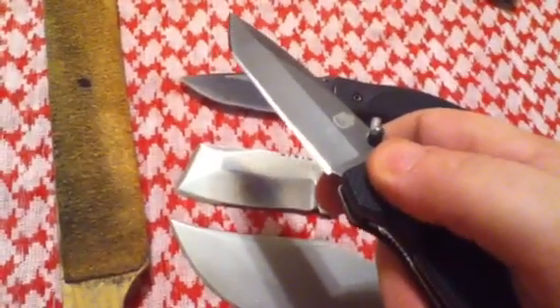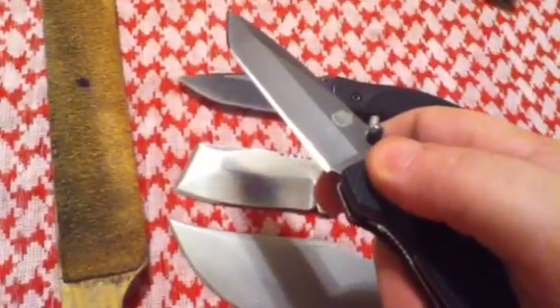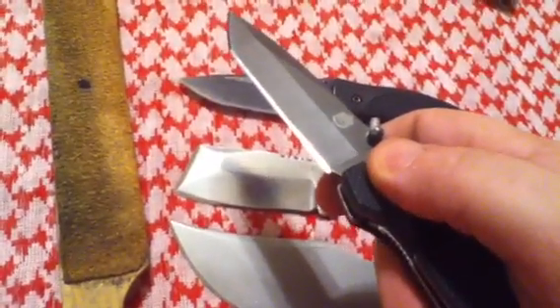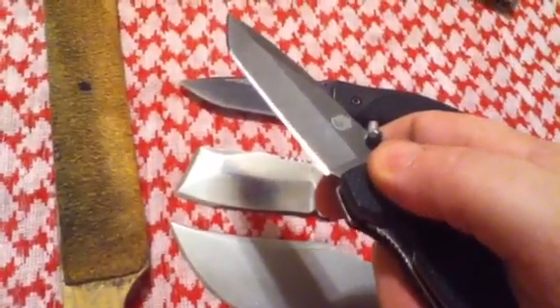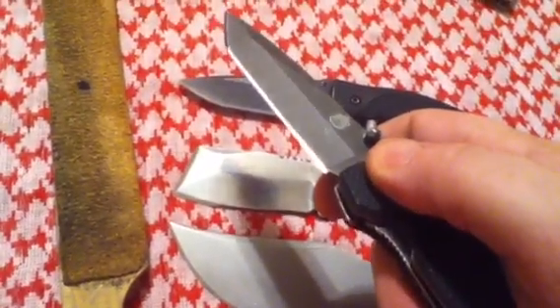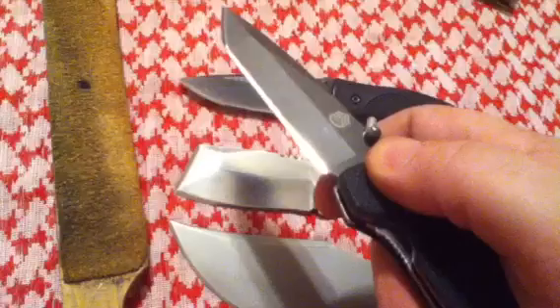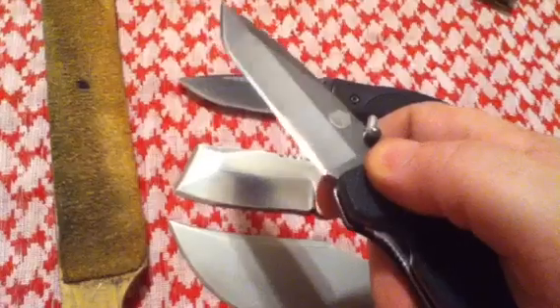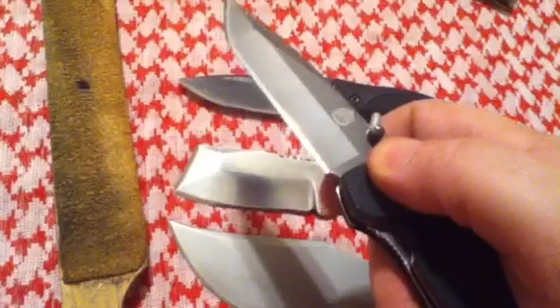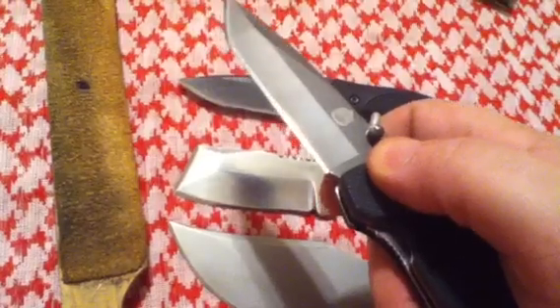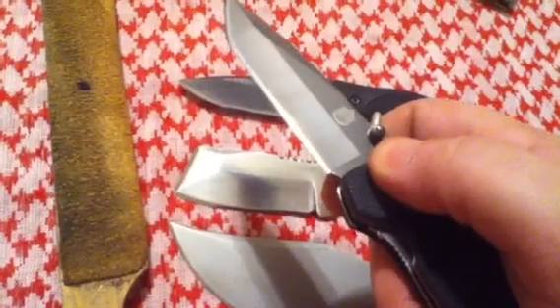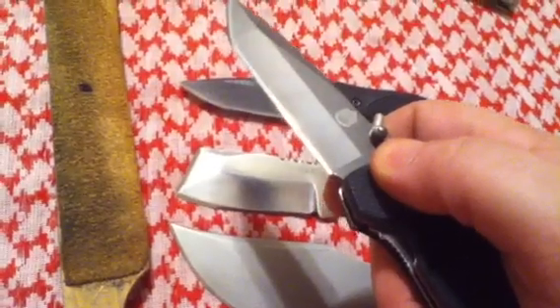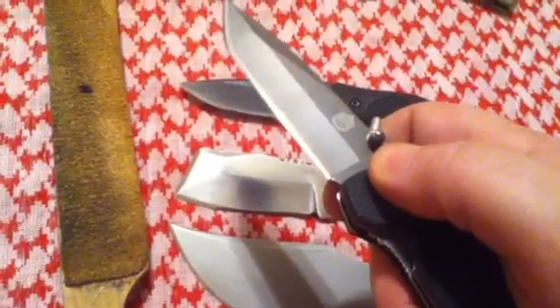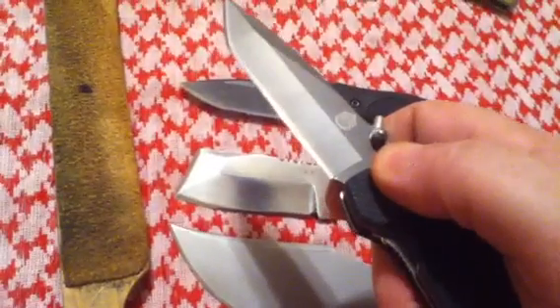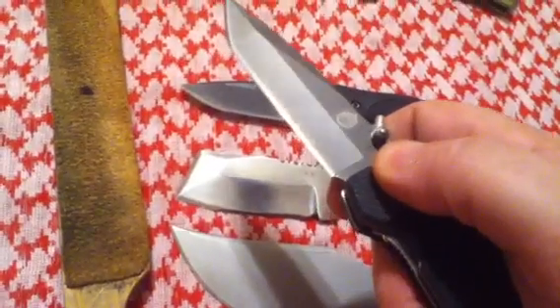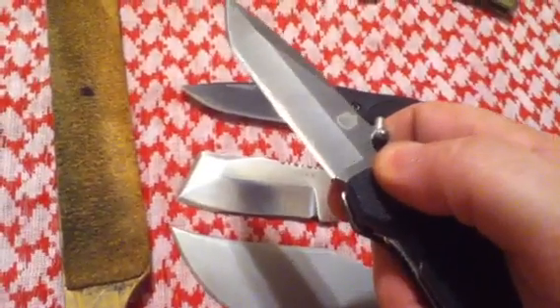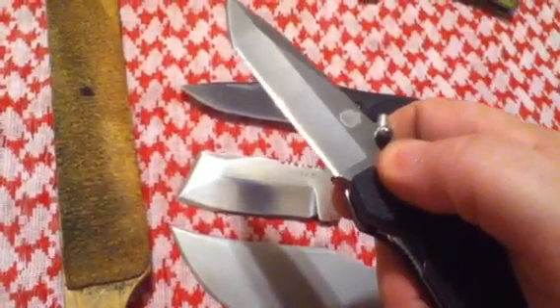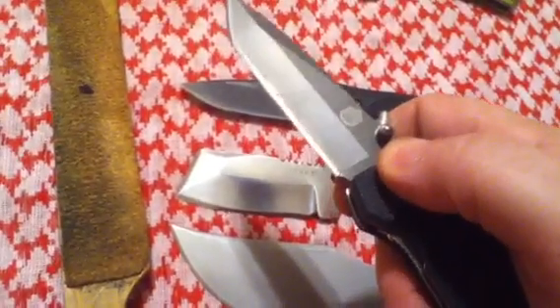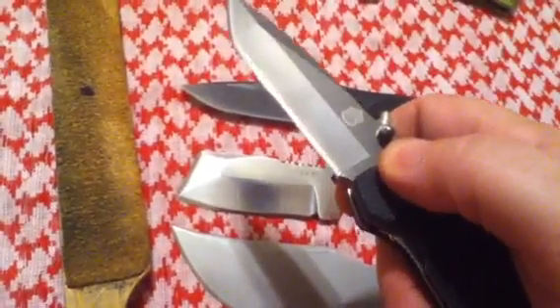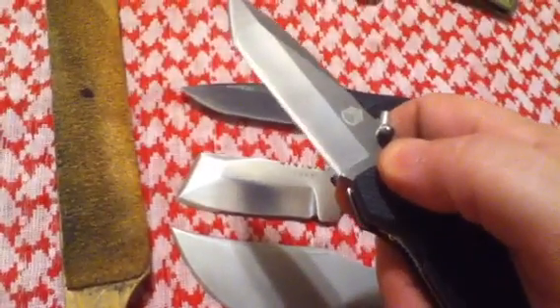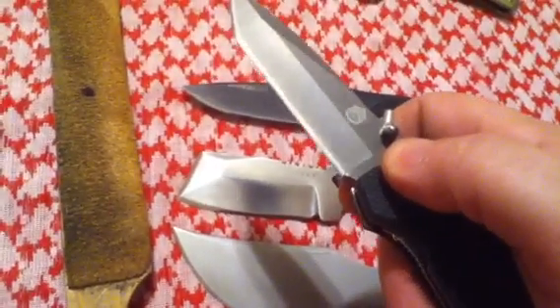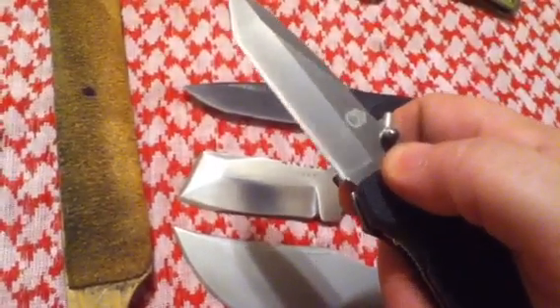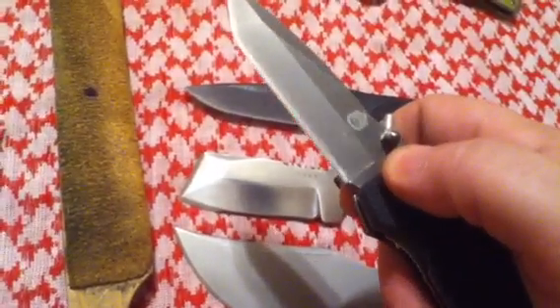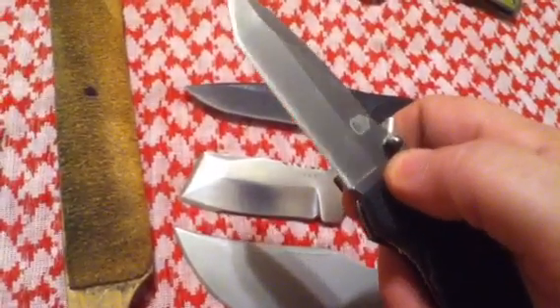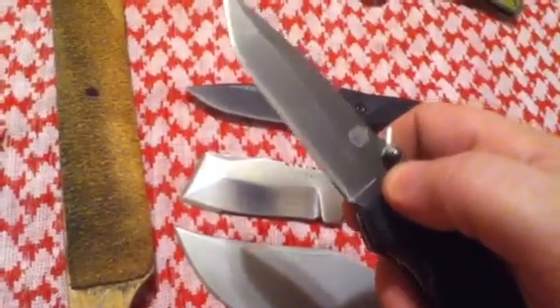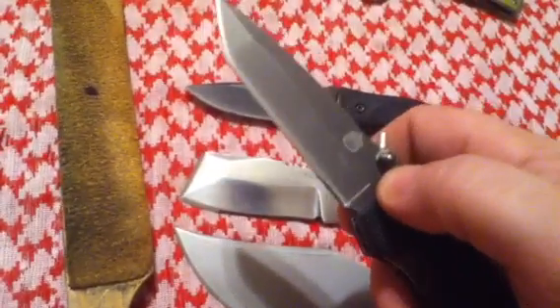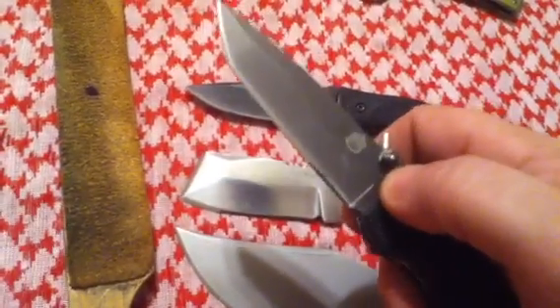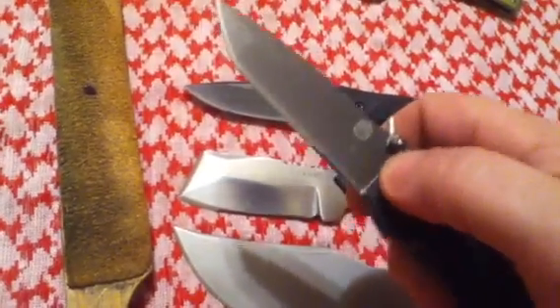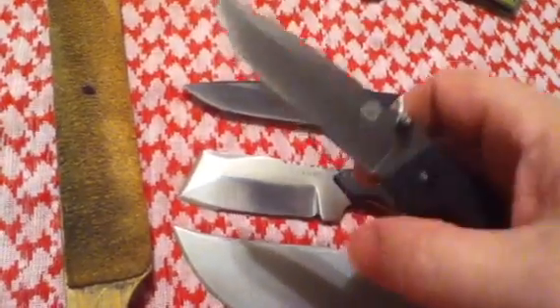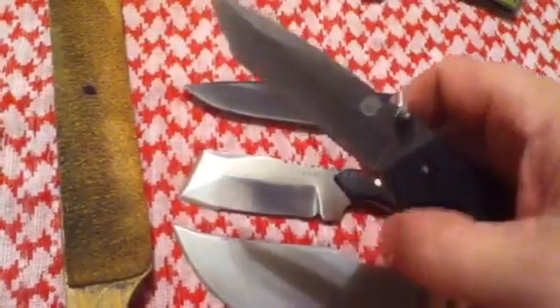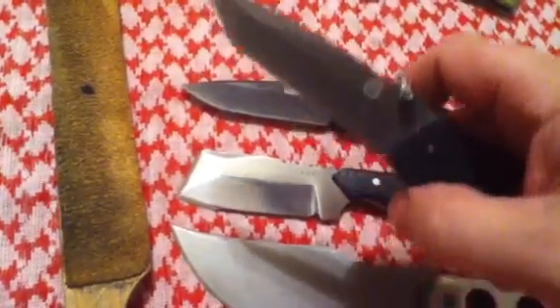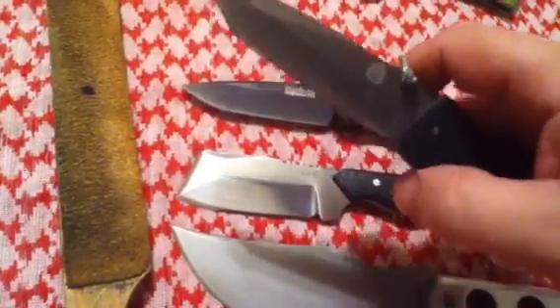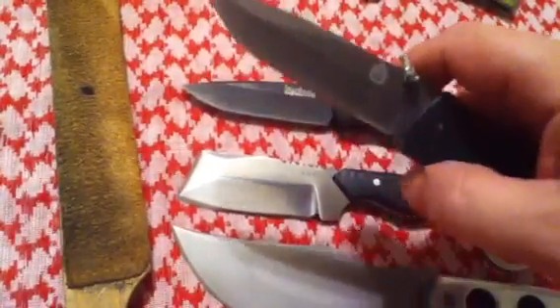Now, just look at that edge, y'all. Ain't that just sexy? That's downright sexy.